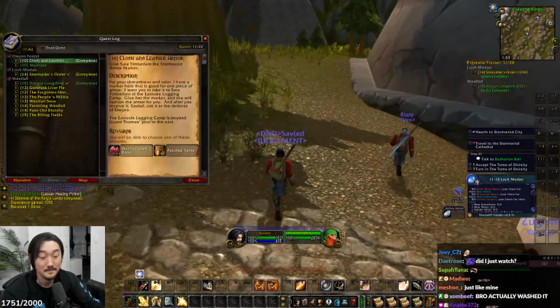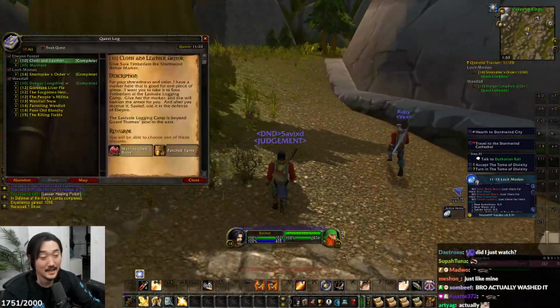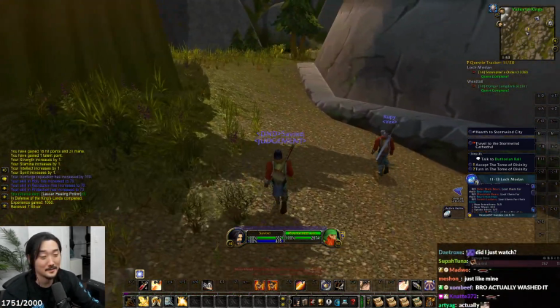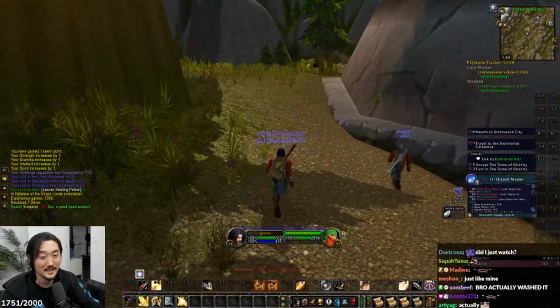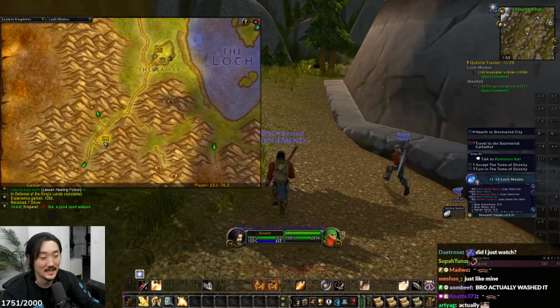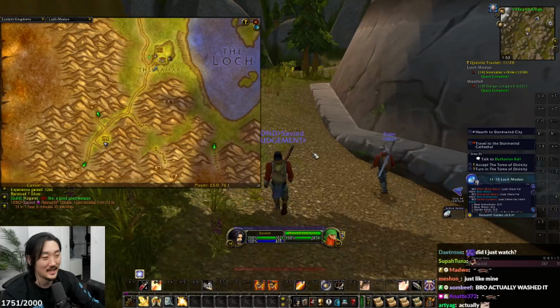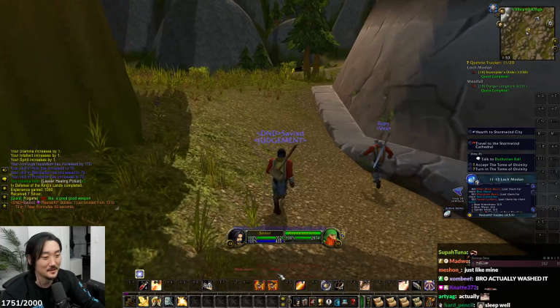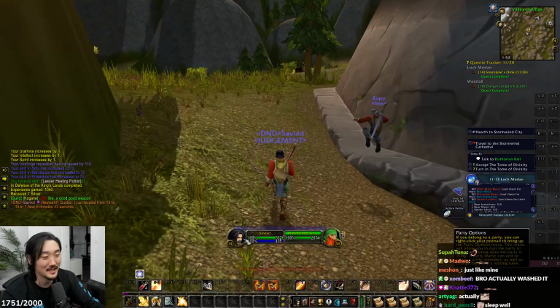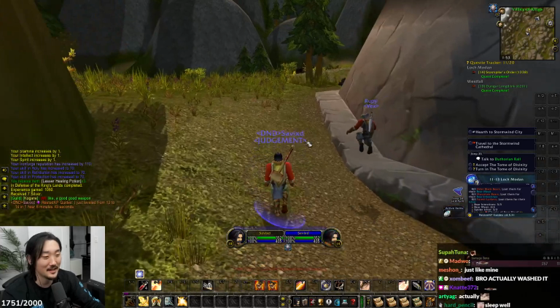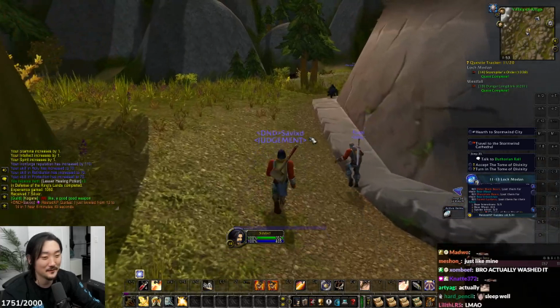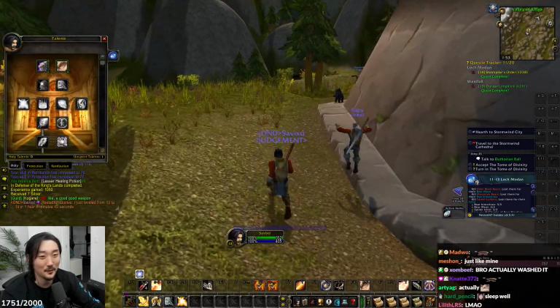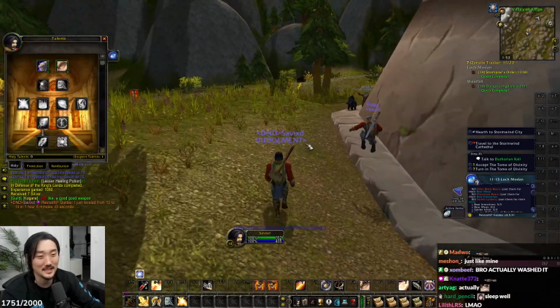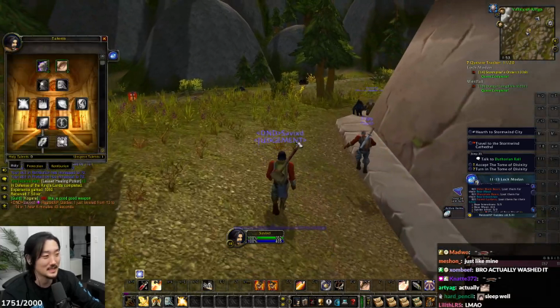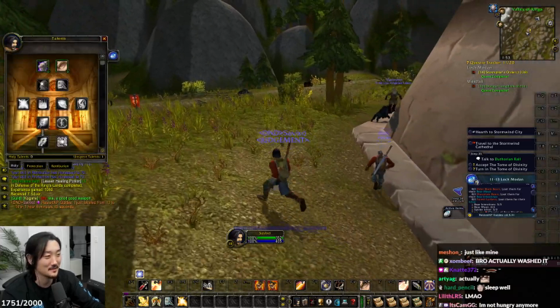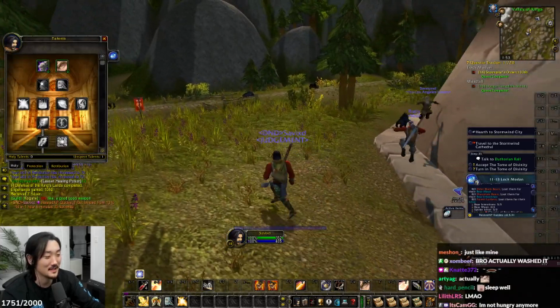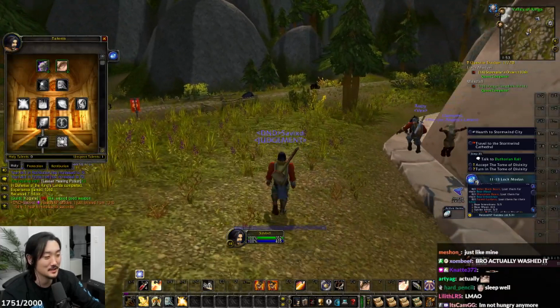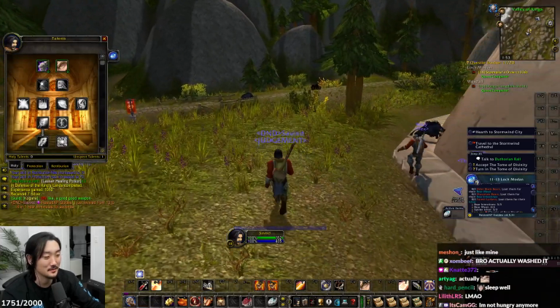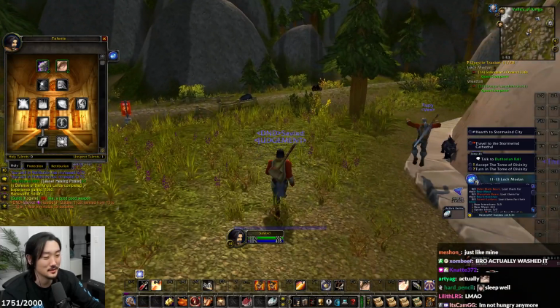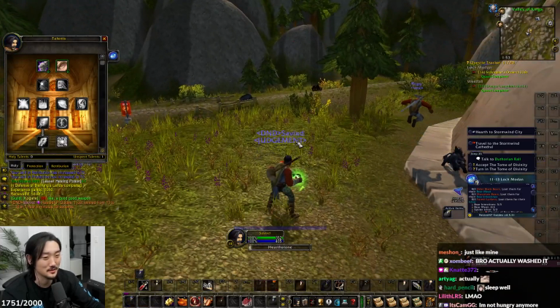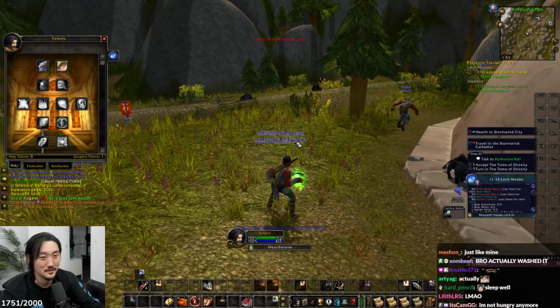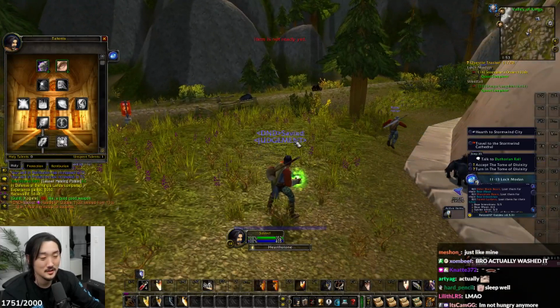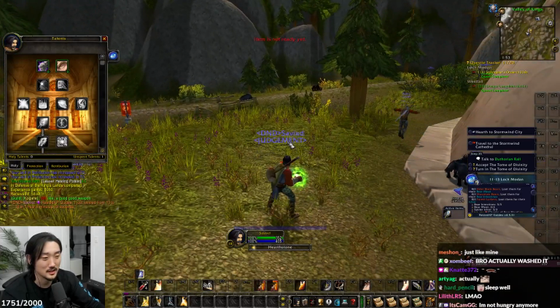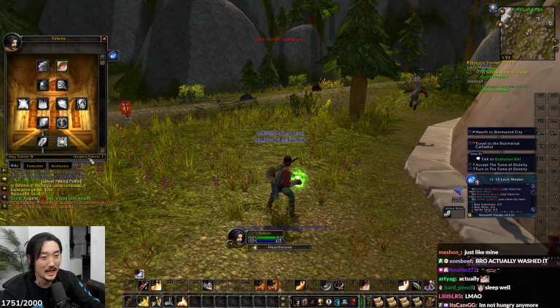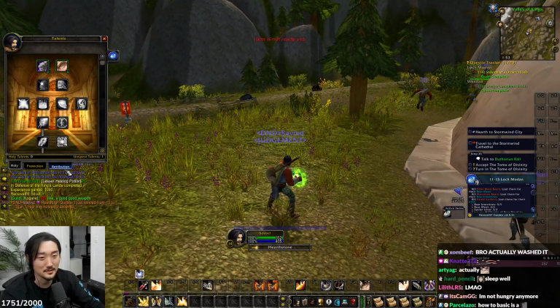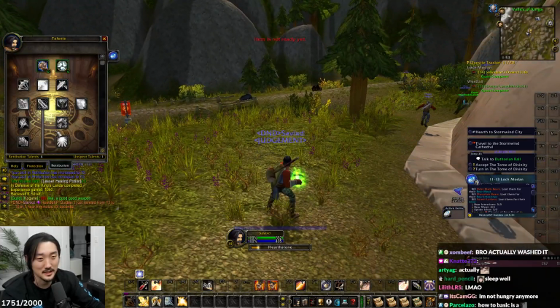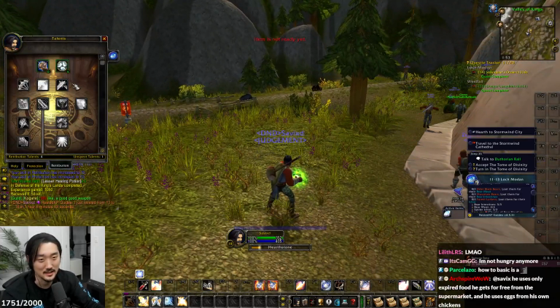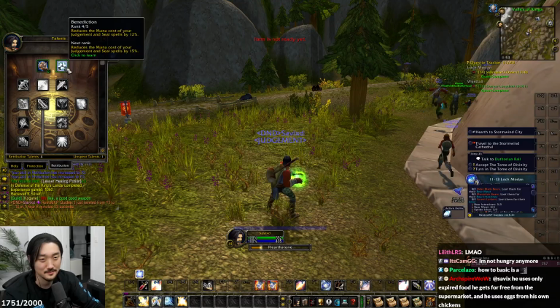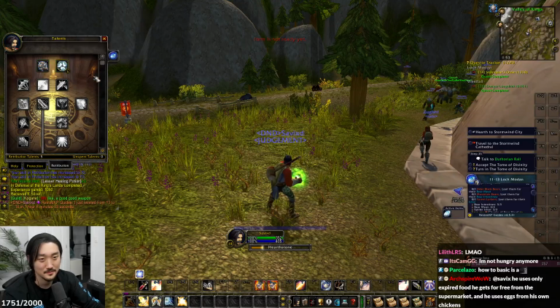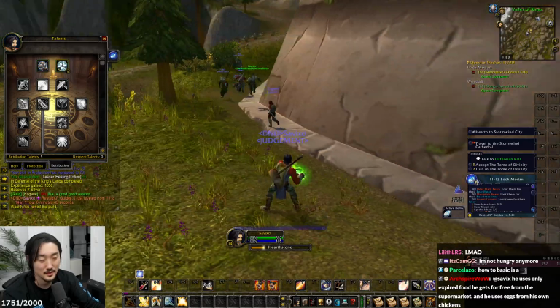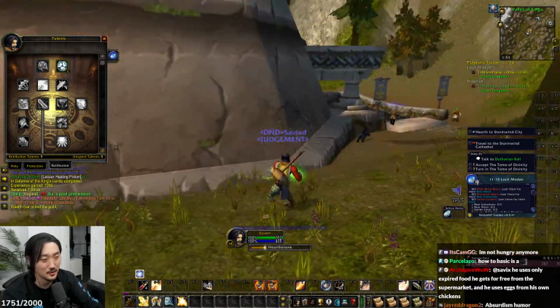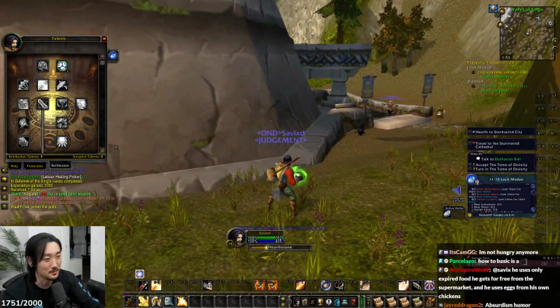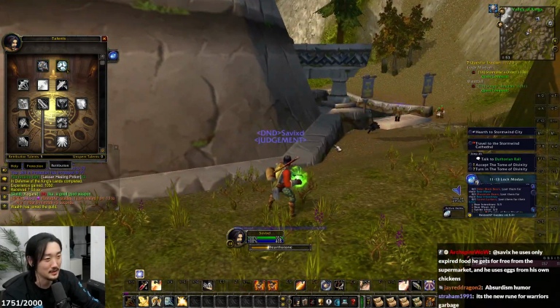Anyway, we are now level 14, gentlemen, and we shall return to the capital city, Stormwind.